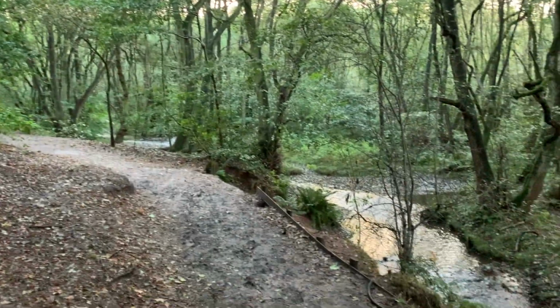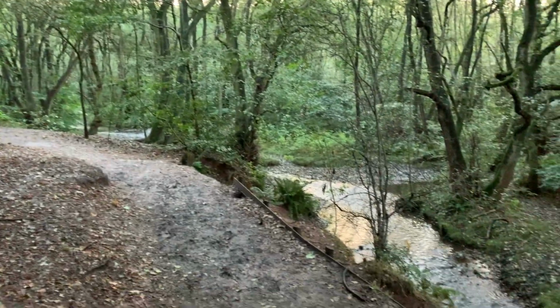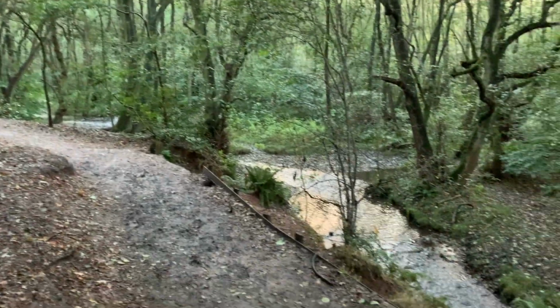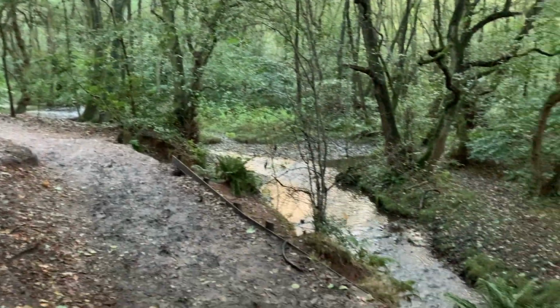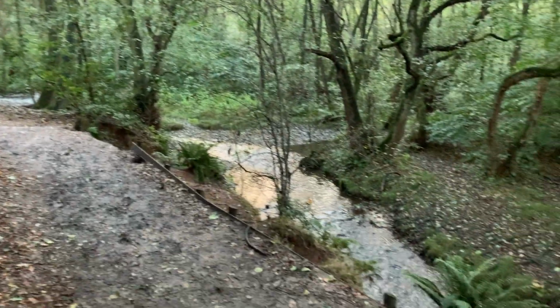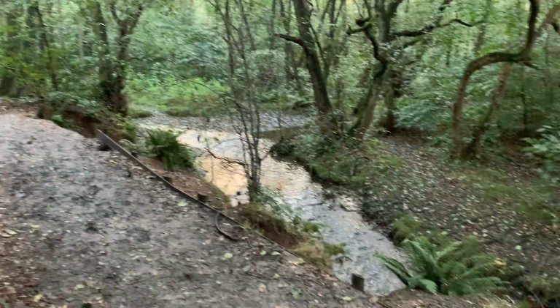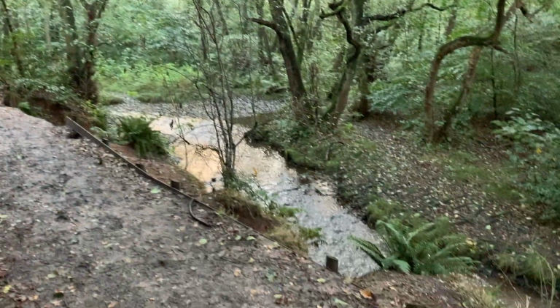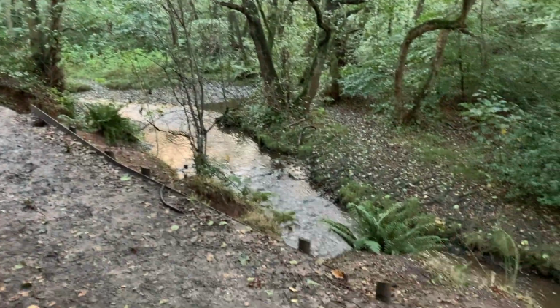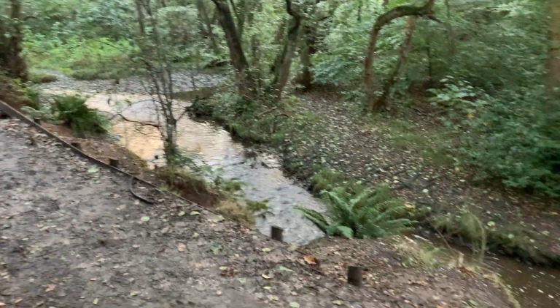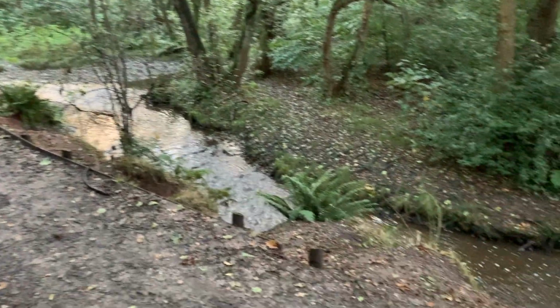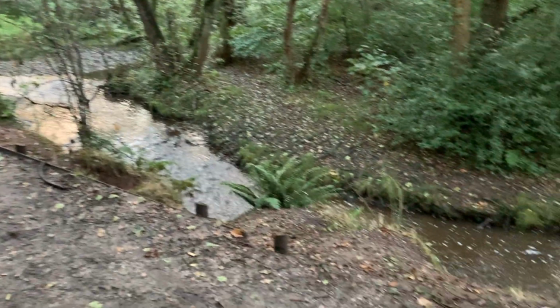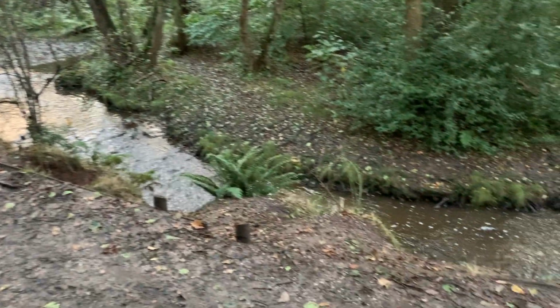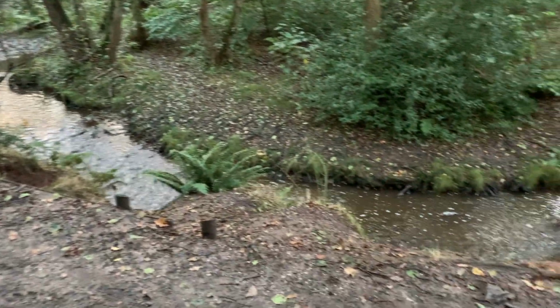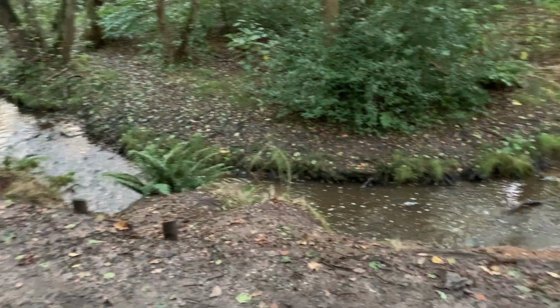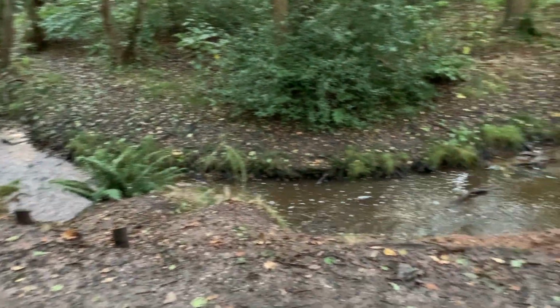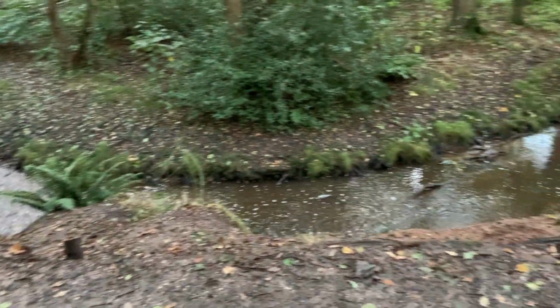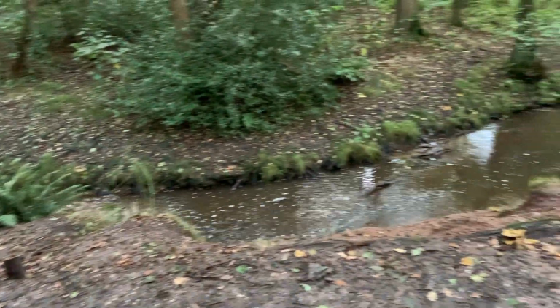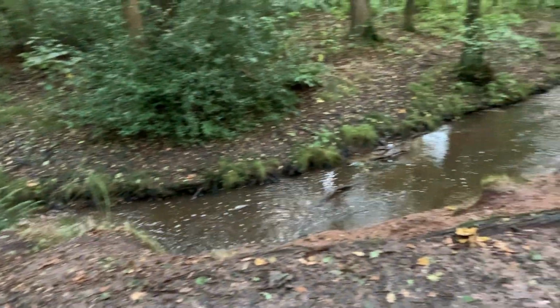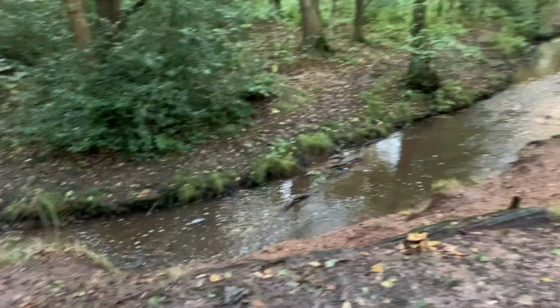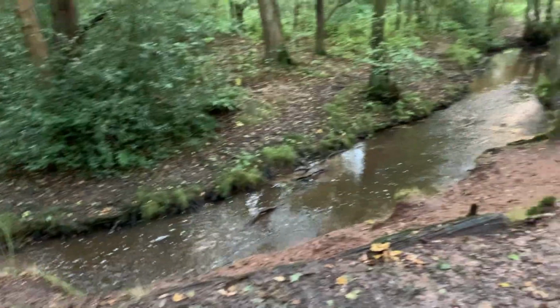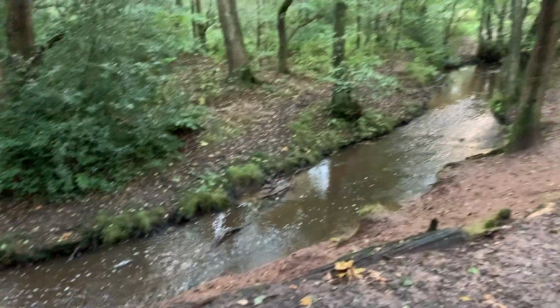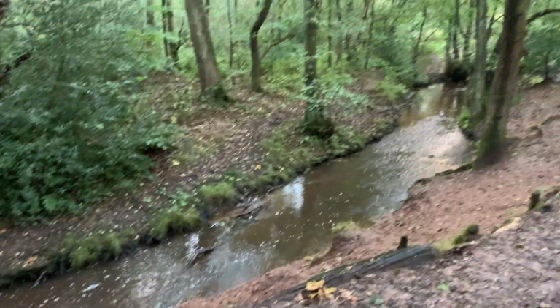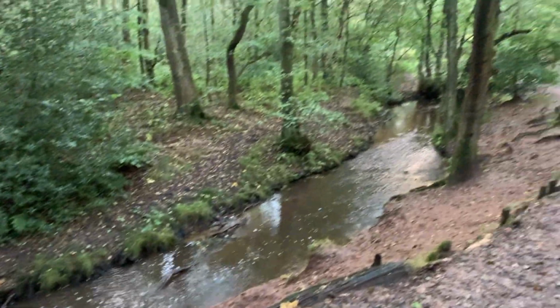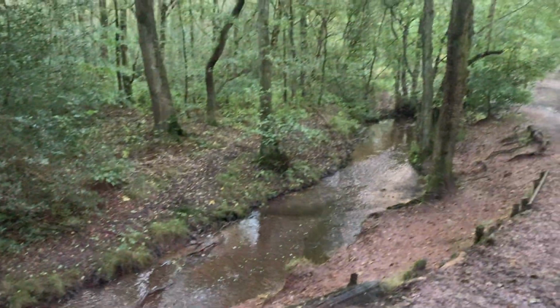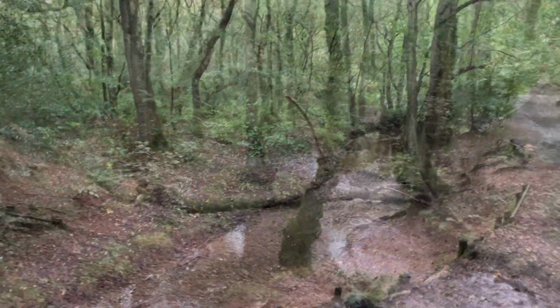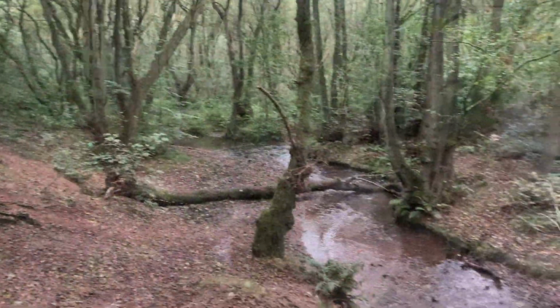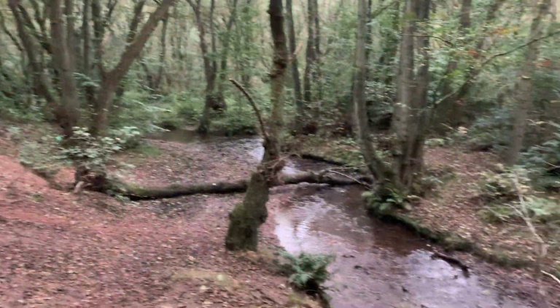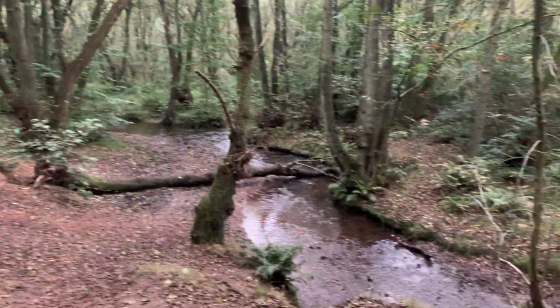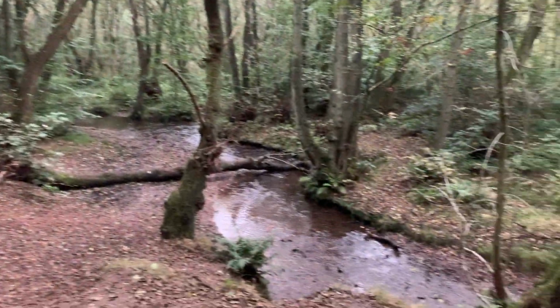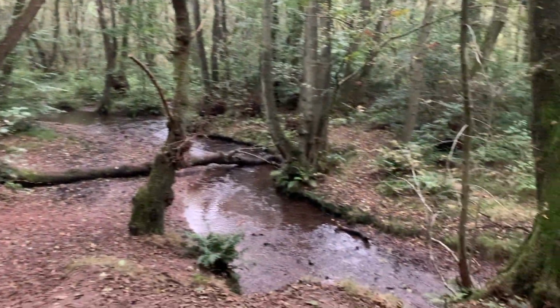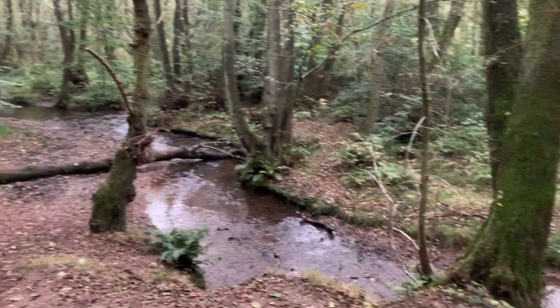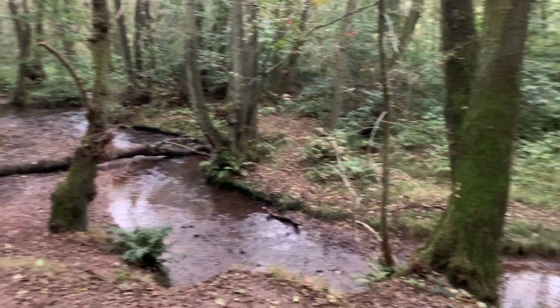This is a beautiful hidden valley underneath the canopy of the trees with this little babbling brook.